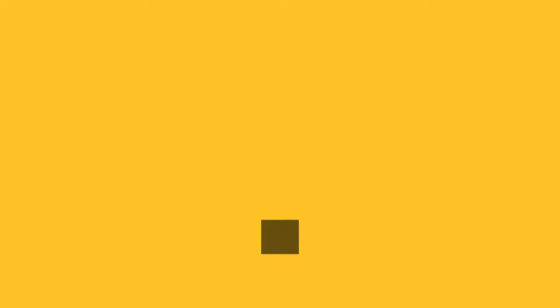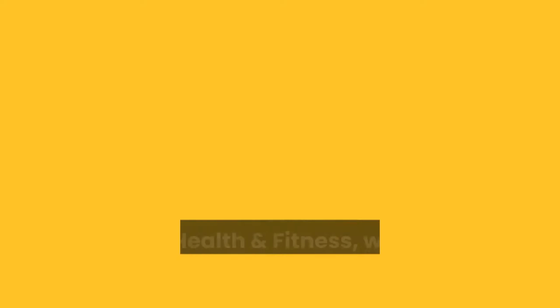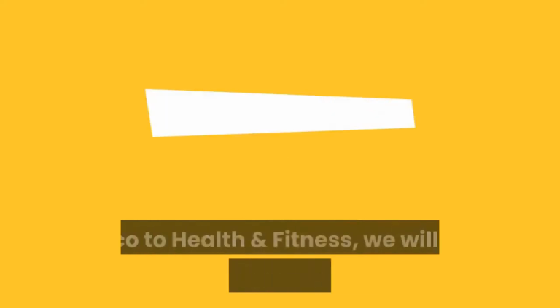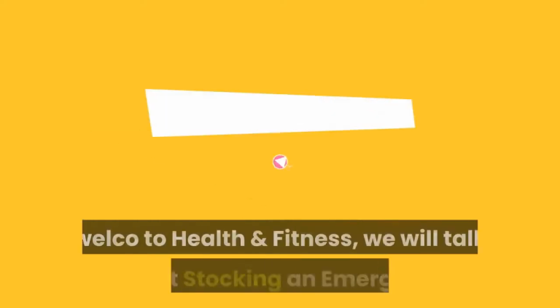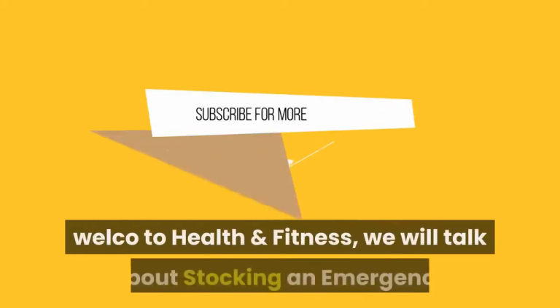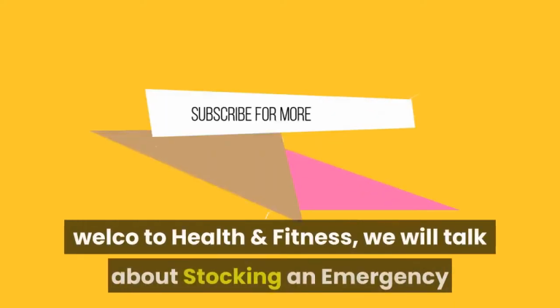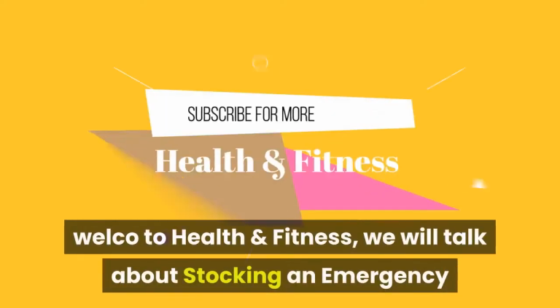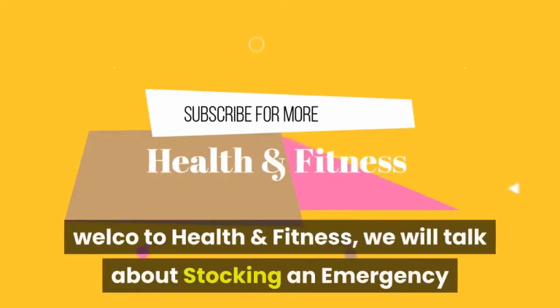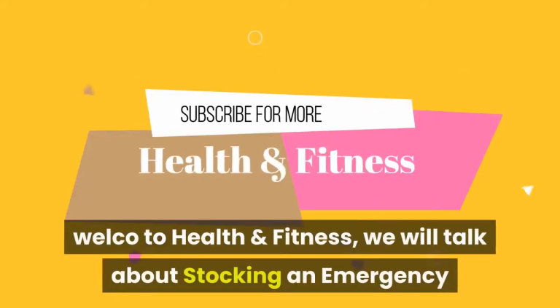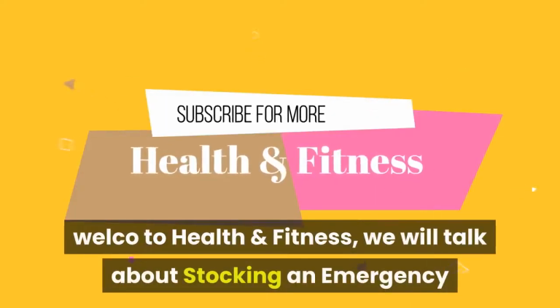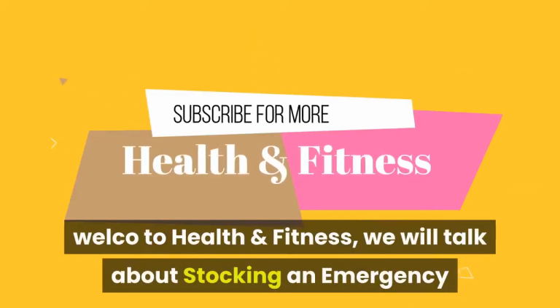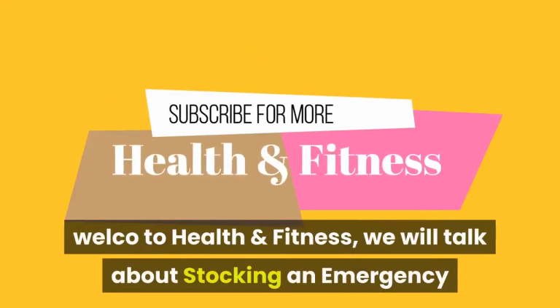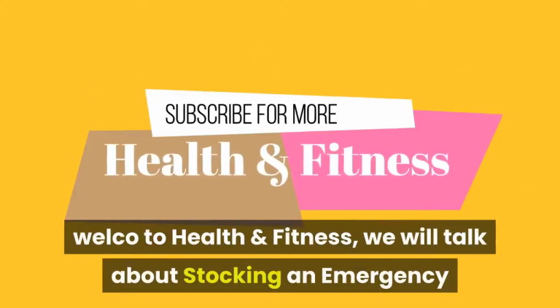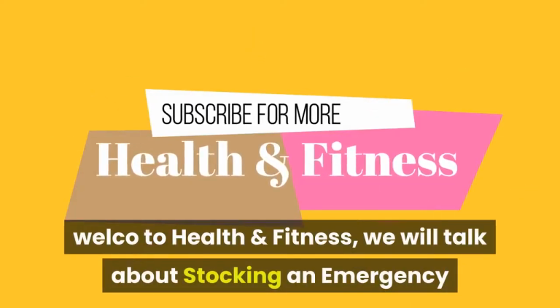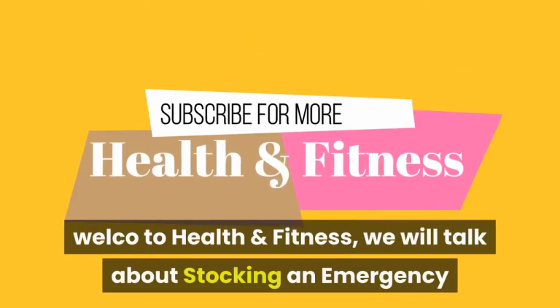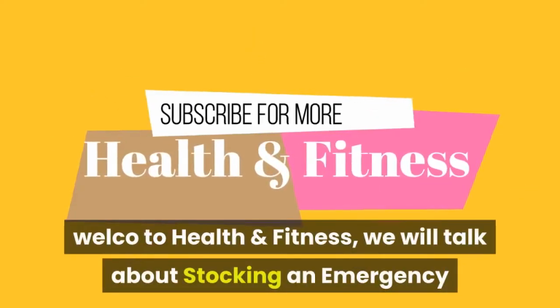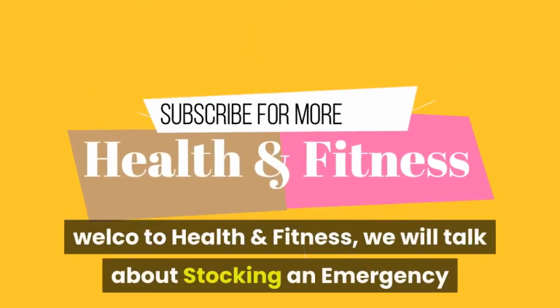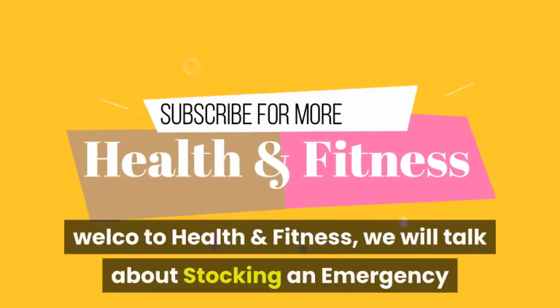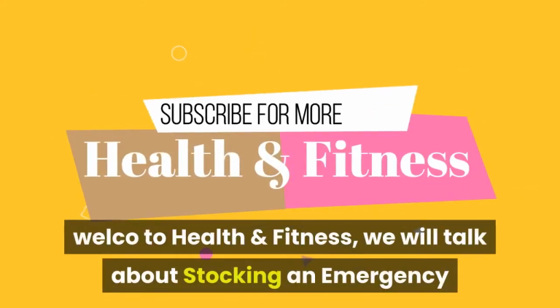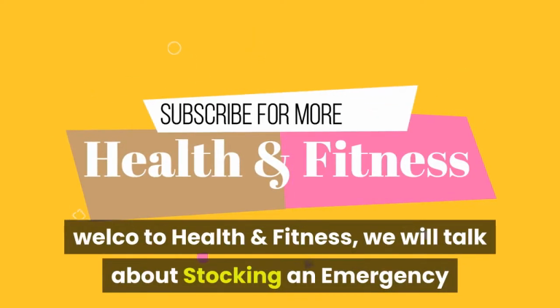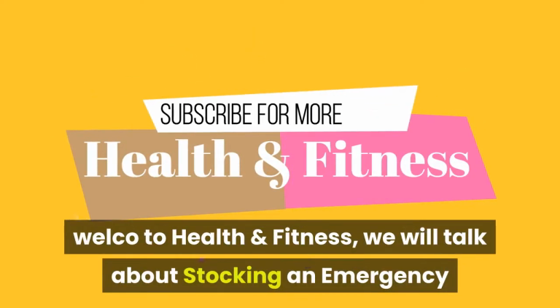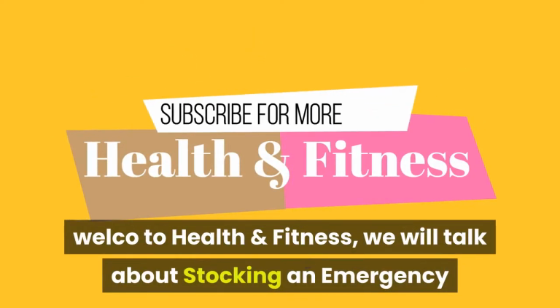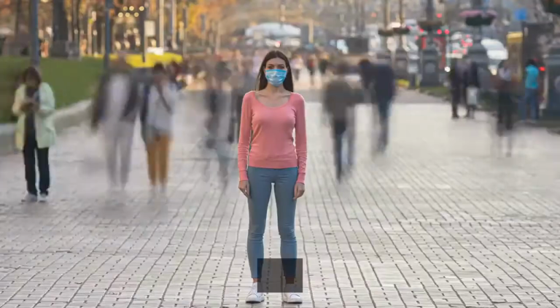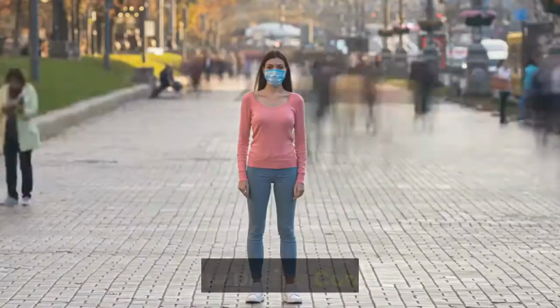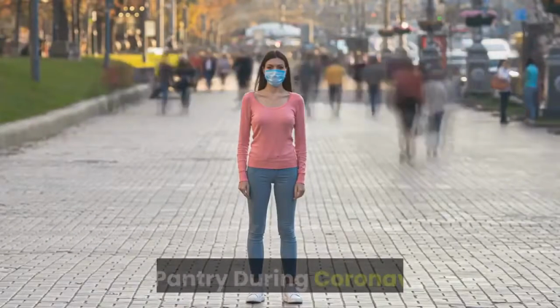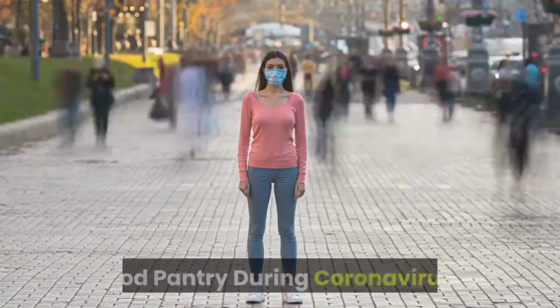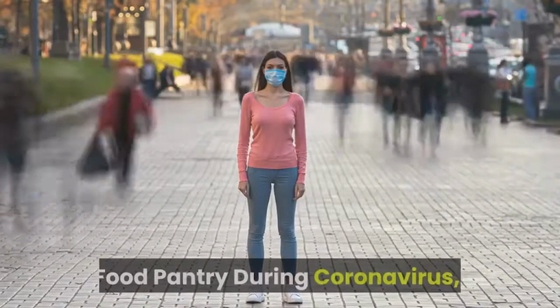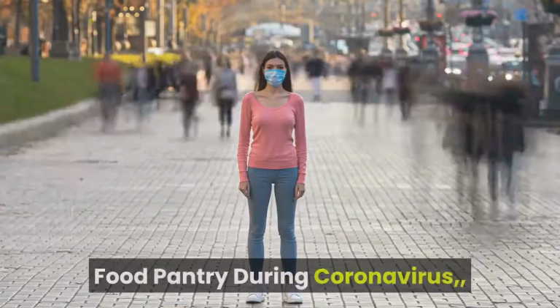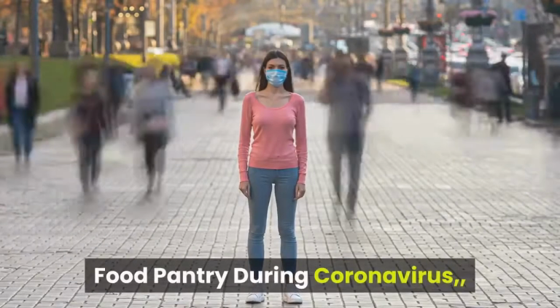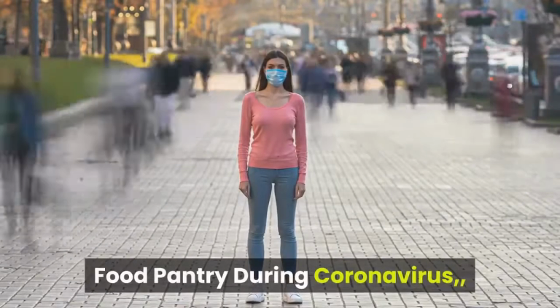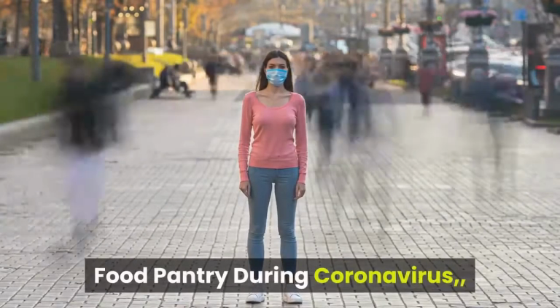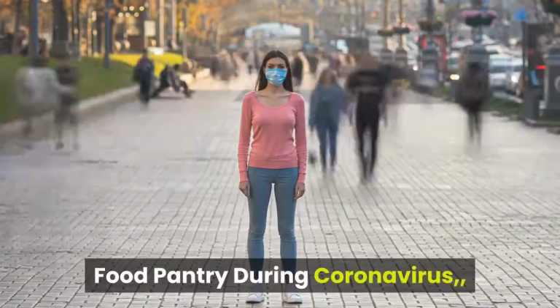Welcome to Health and Fitness. We will talk about stocking an emergency food pantry during coronavirus.